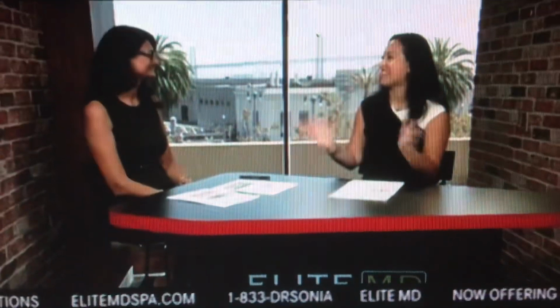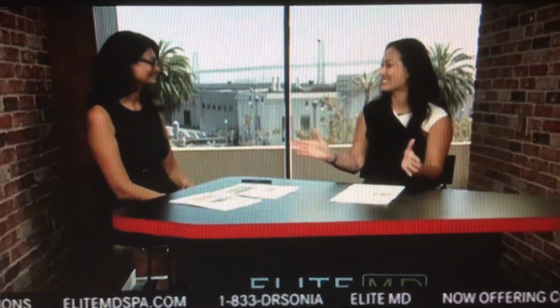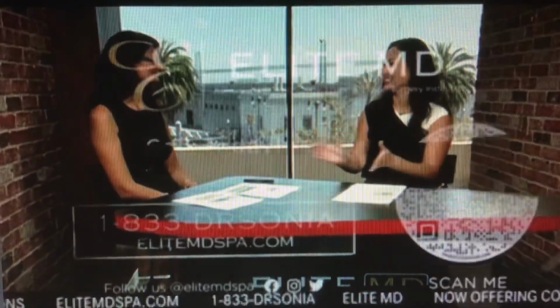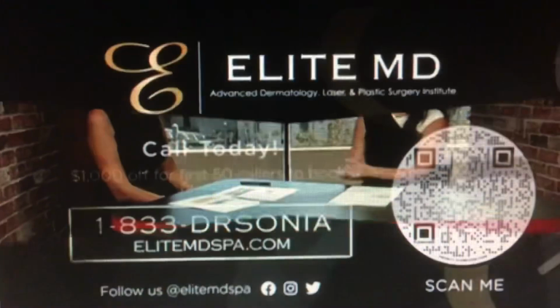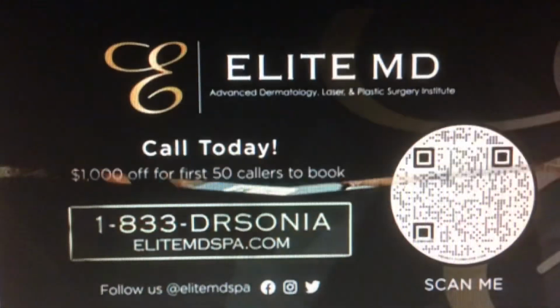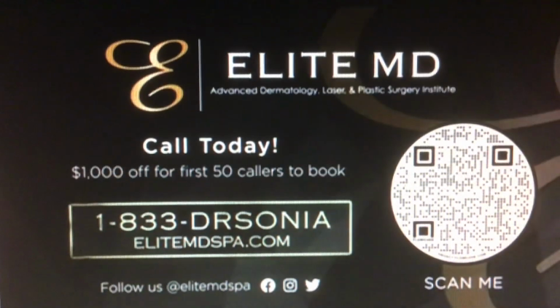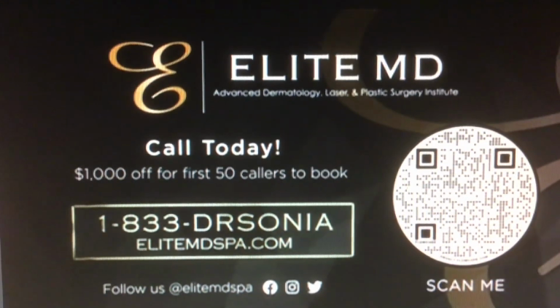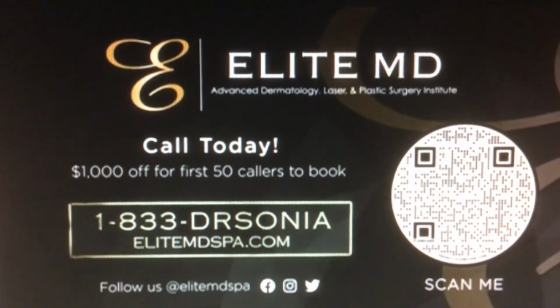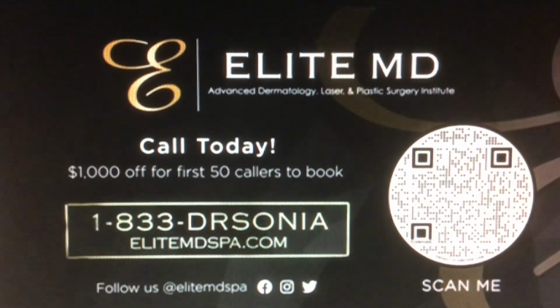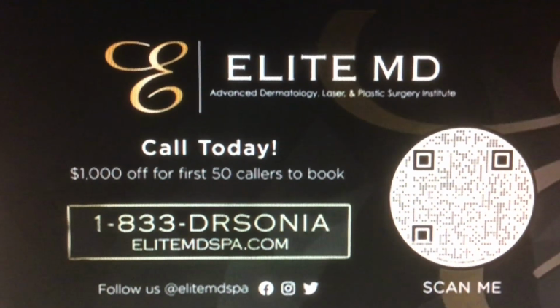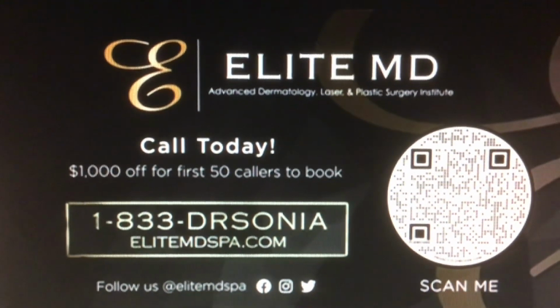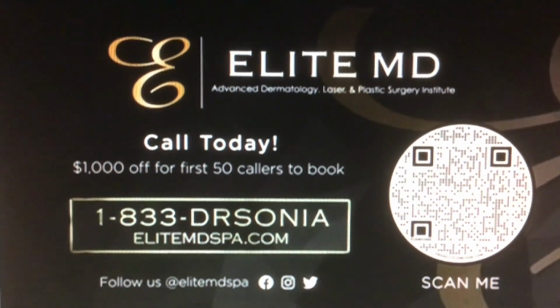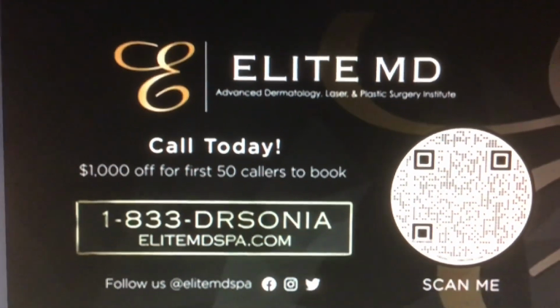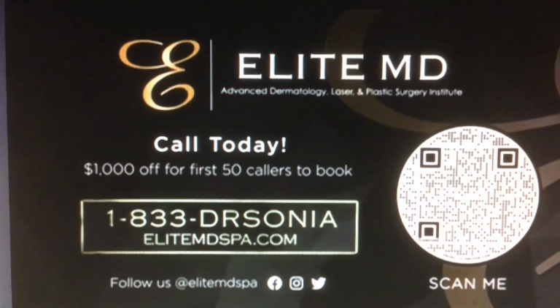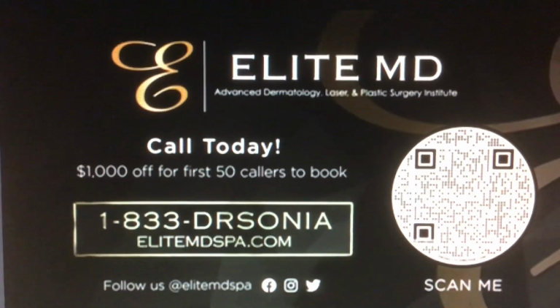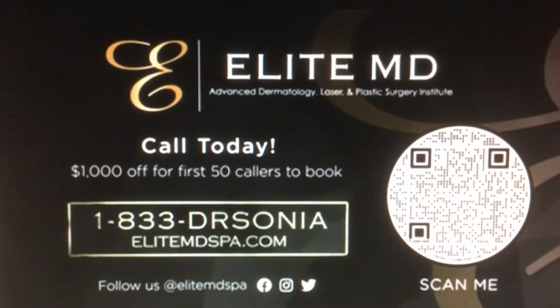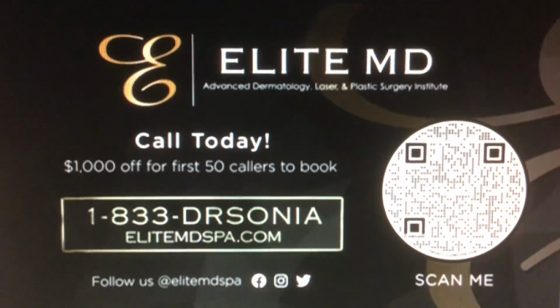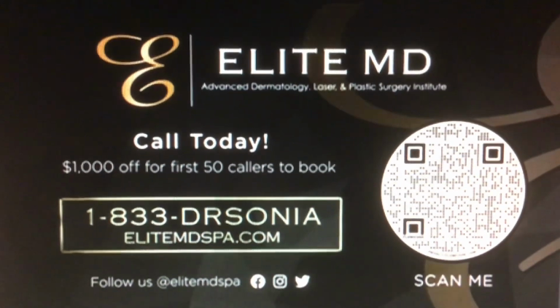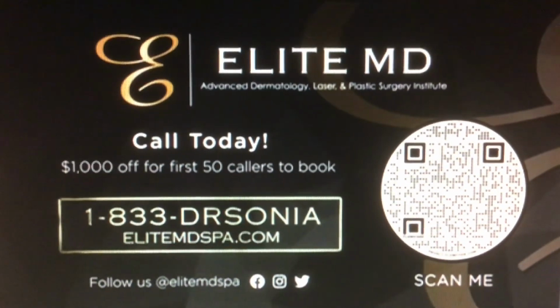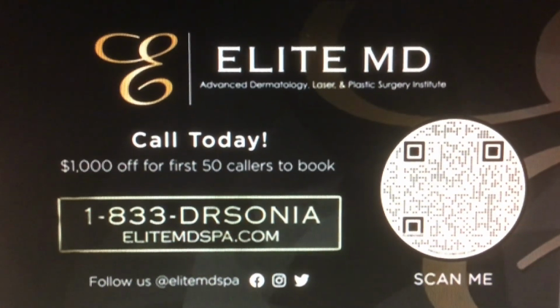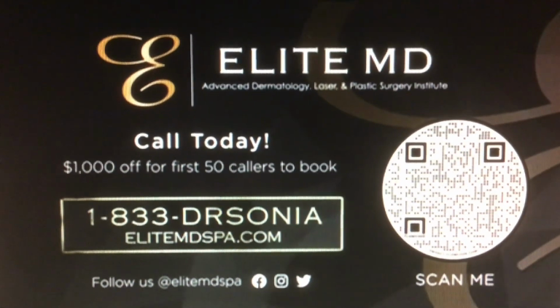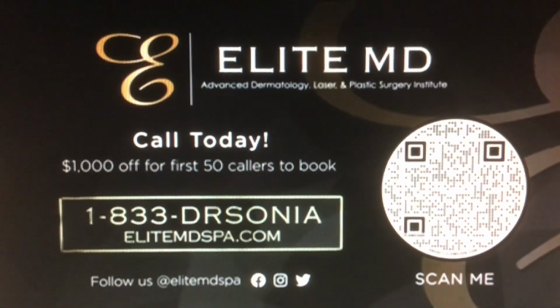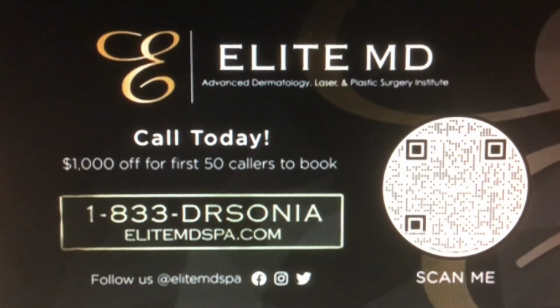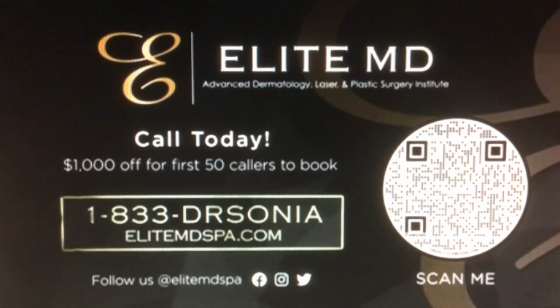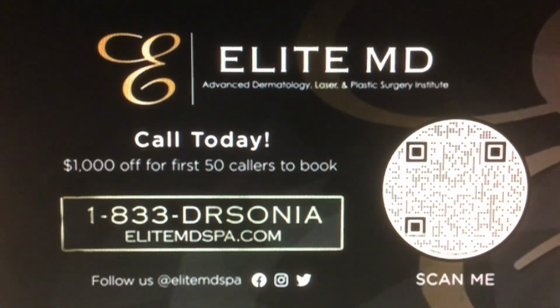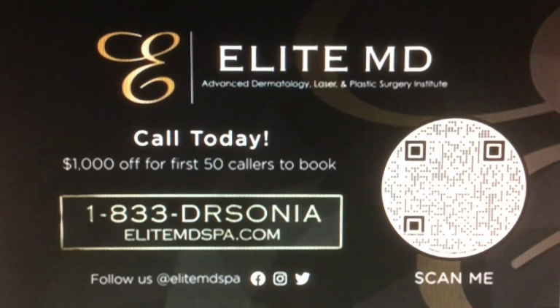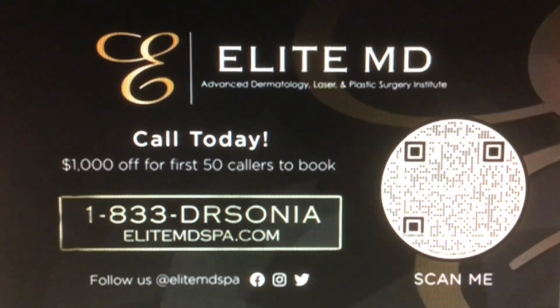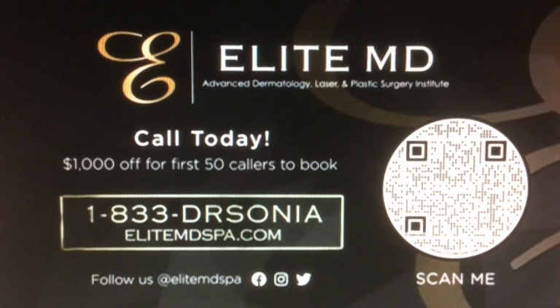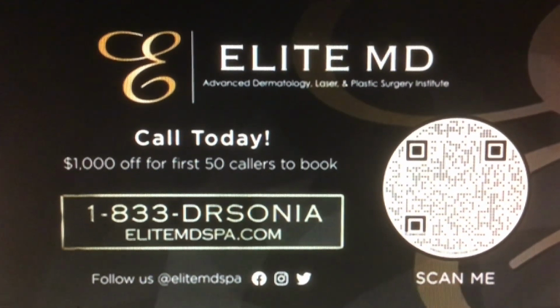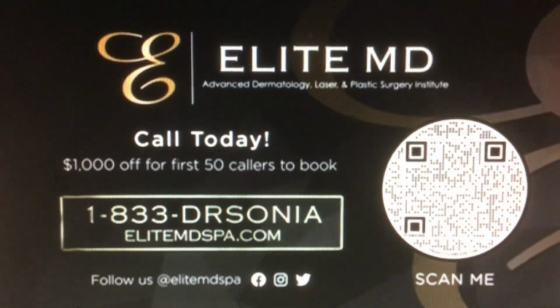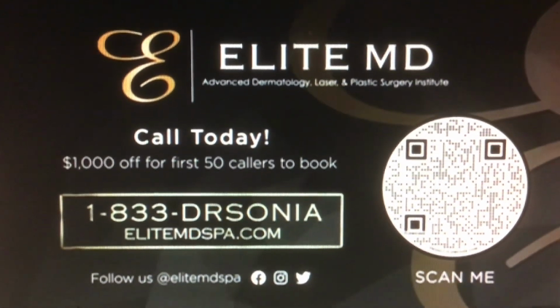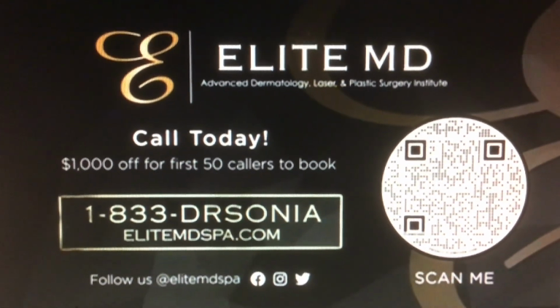Fantastic. Call Elite MD today — the first 50 callers get $1,000 off. Call 1-833-DRSONIA.